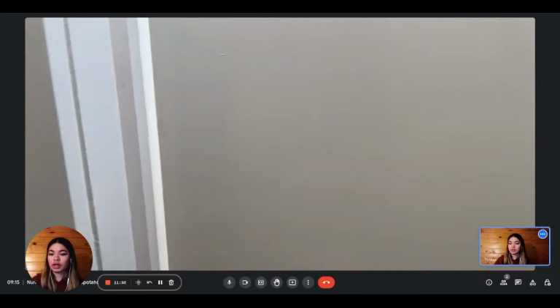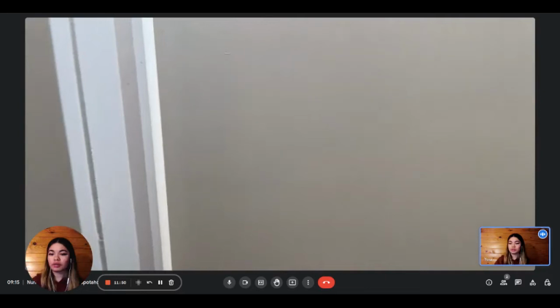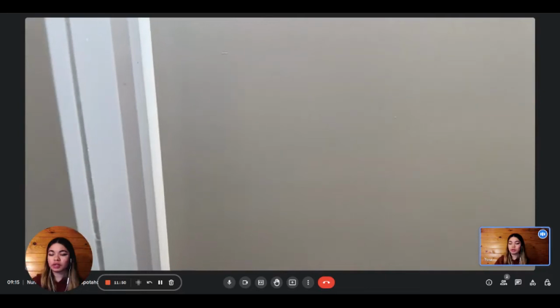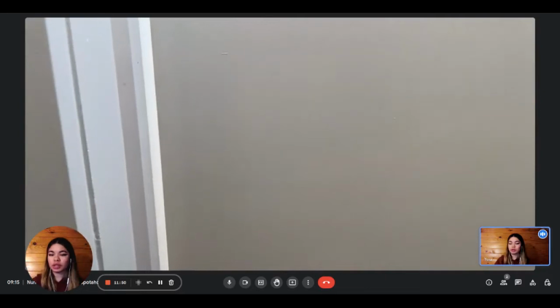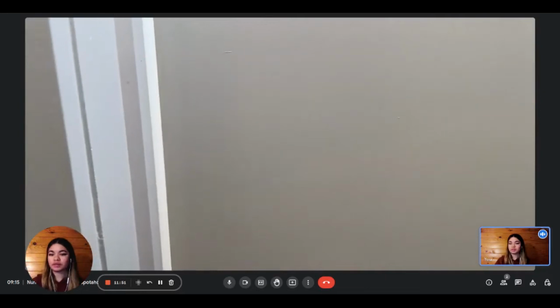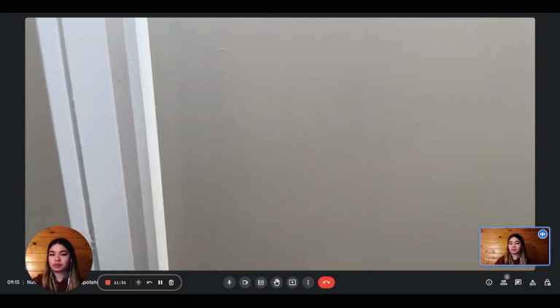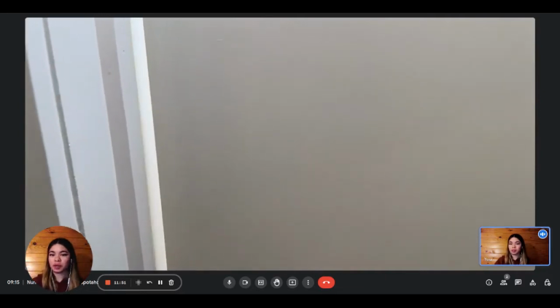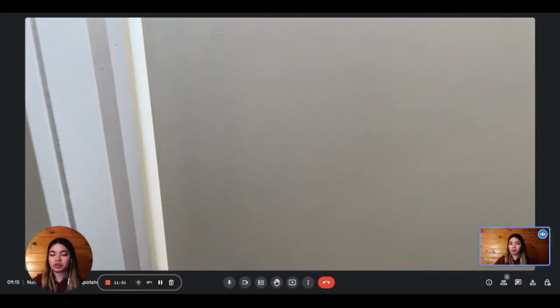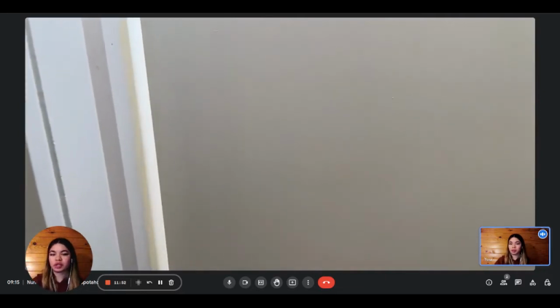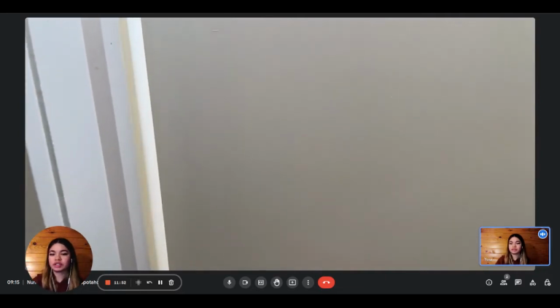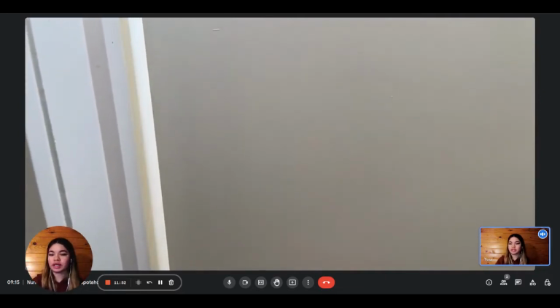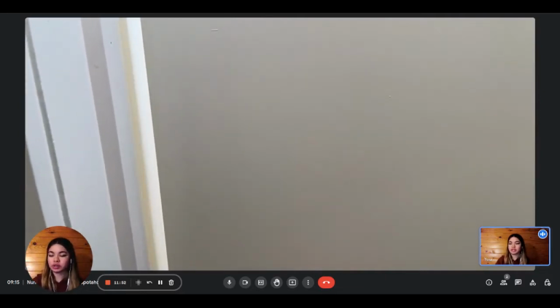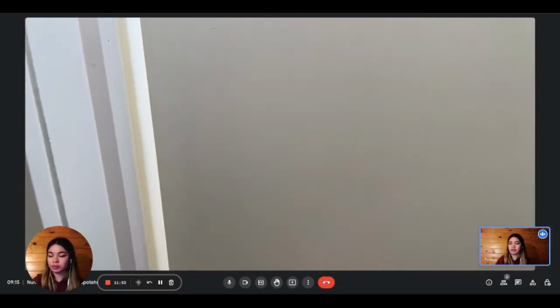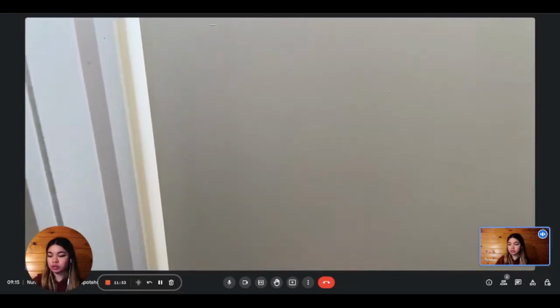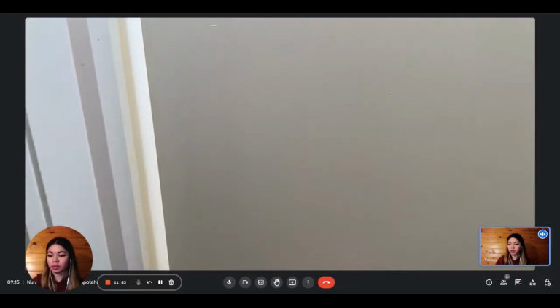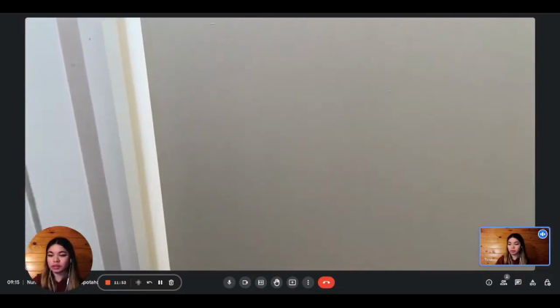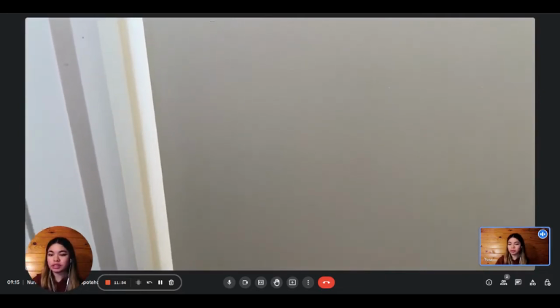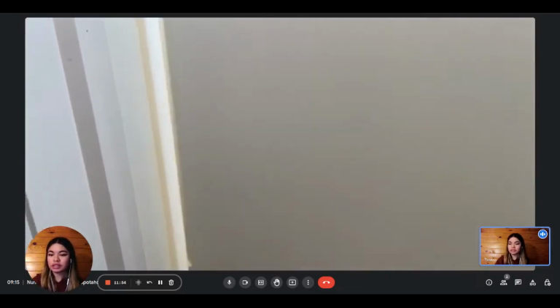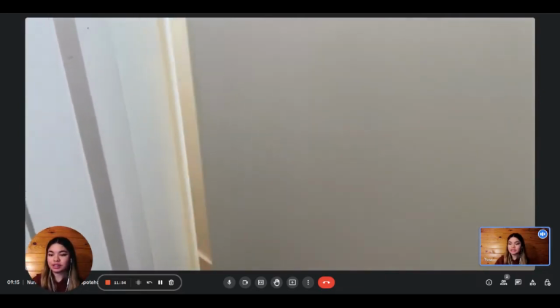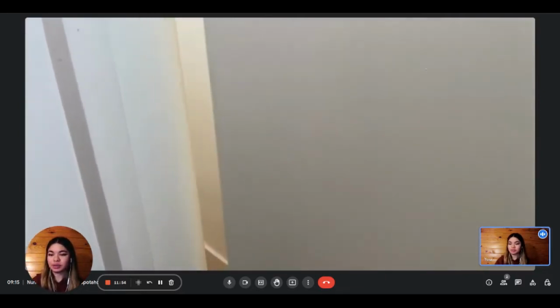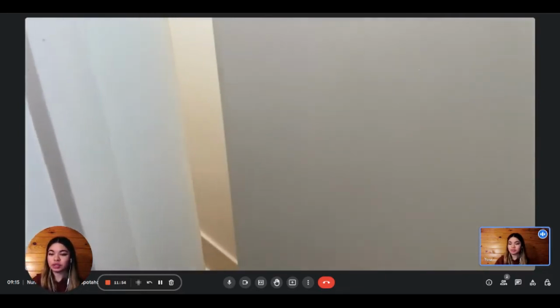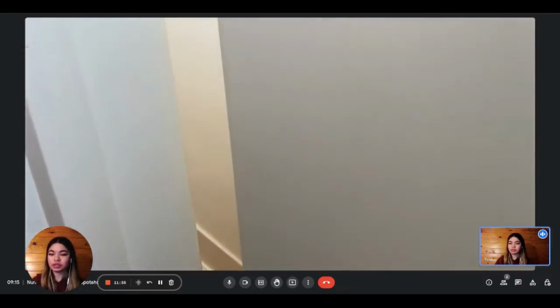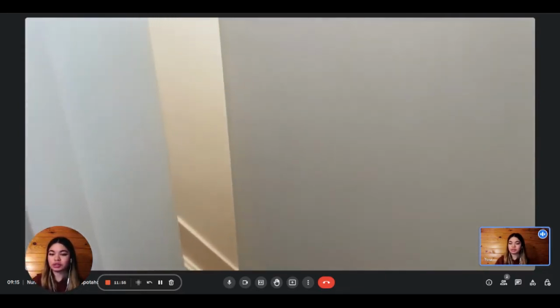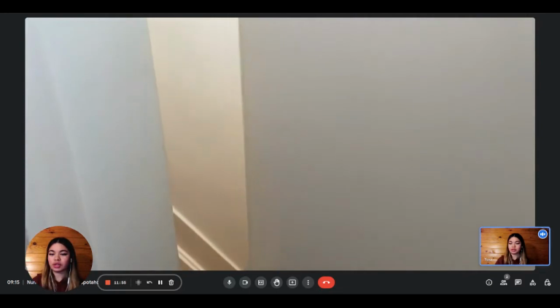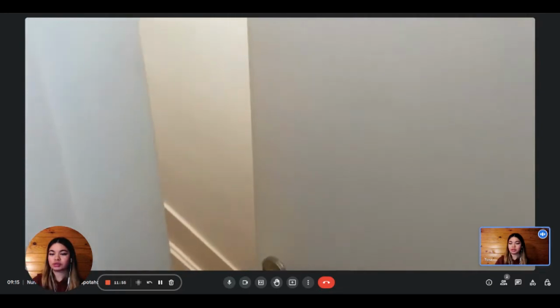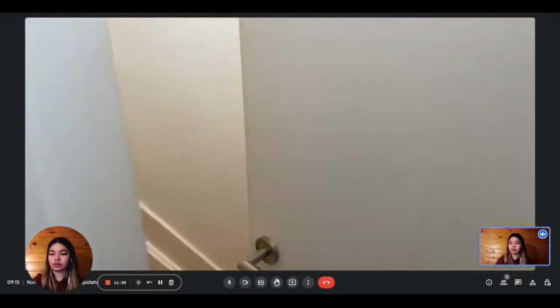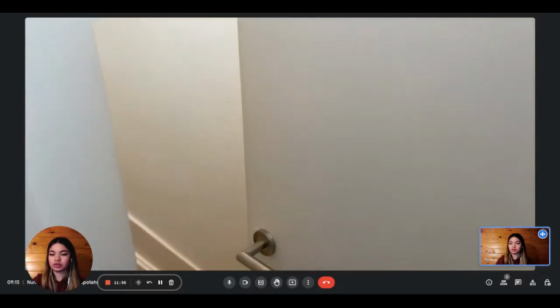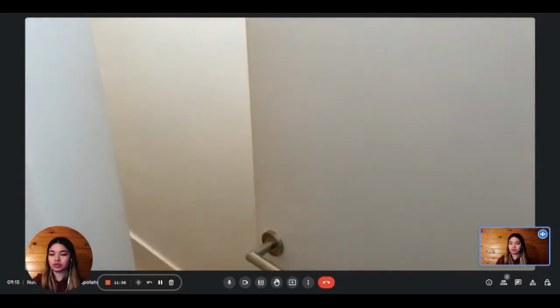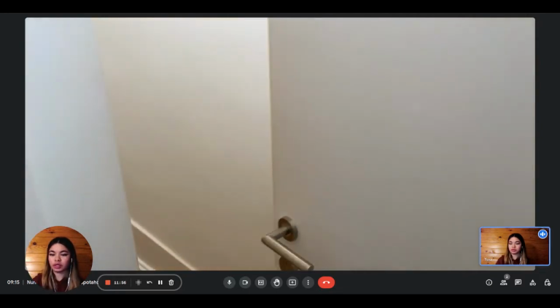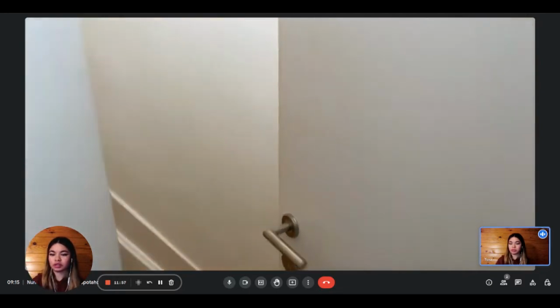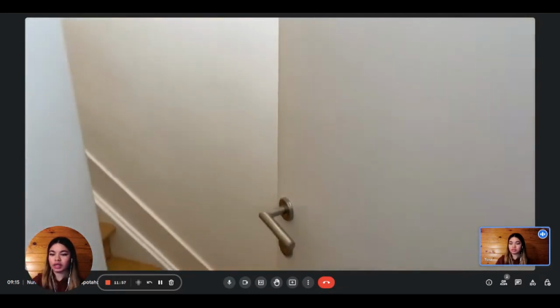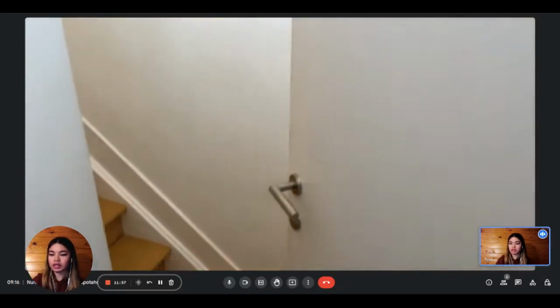Hi everyone, this is Lauren from Spada Home. Today we're visiting a two-bedroom apartment situated in Brussels, and the planner is going to show us what it looks like.